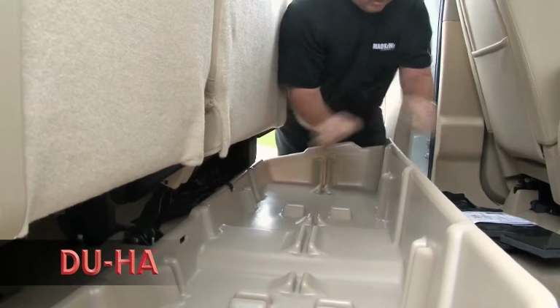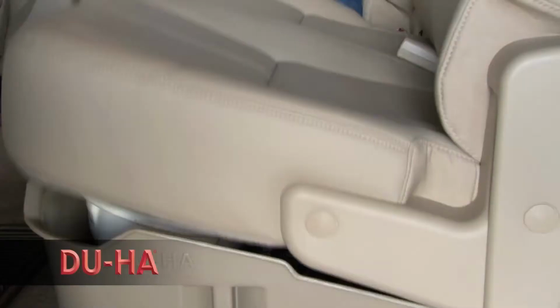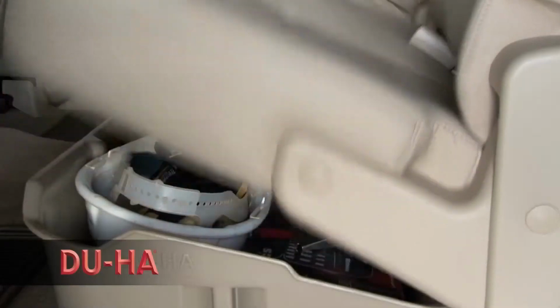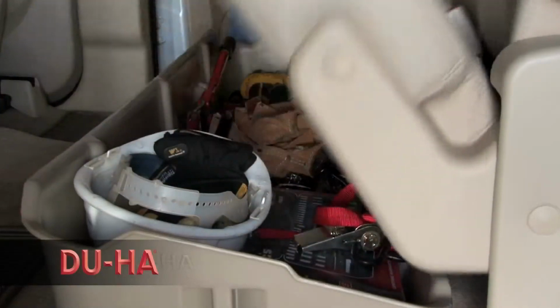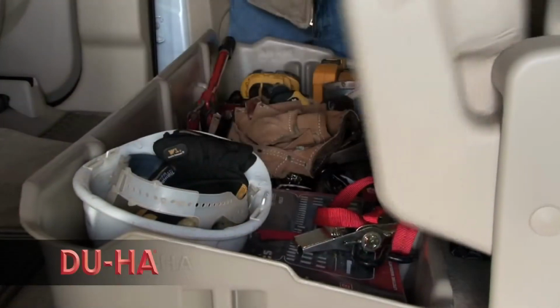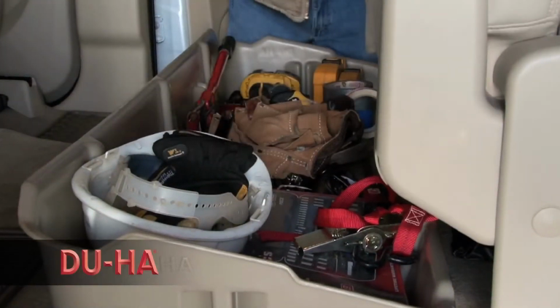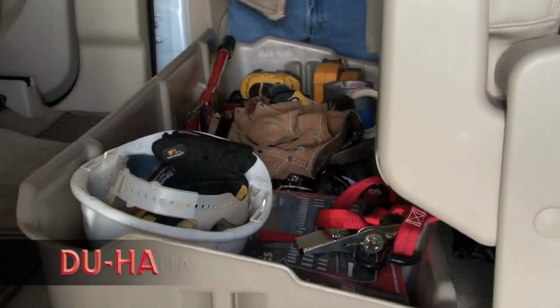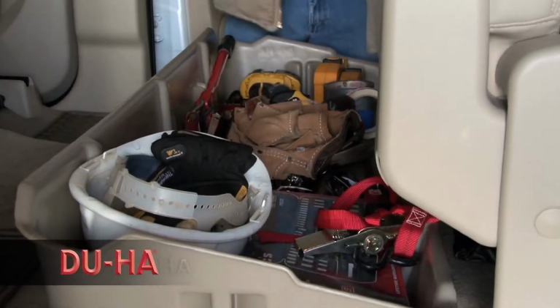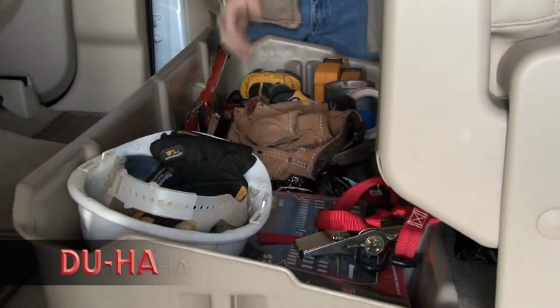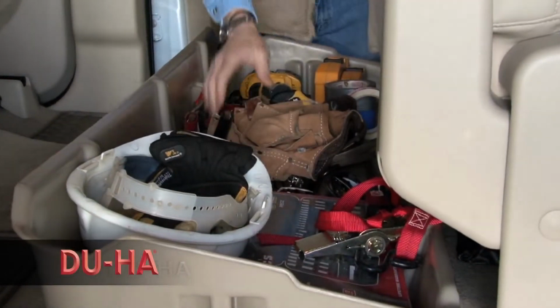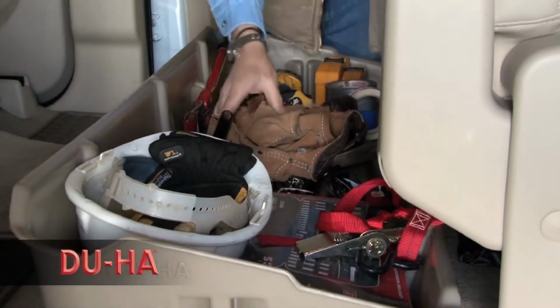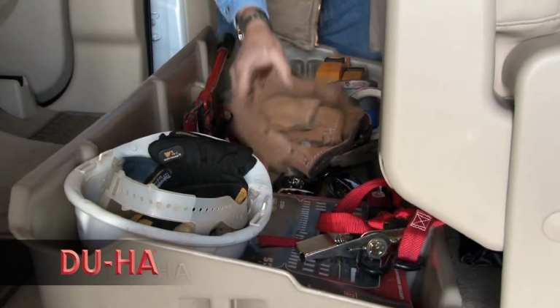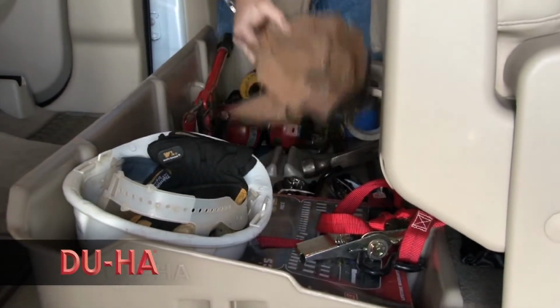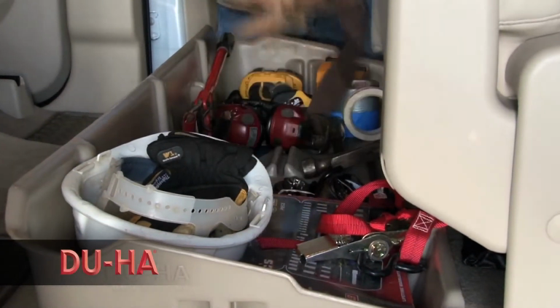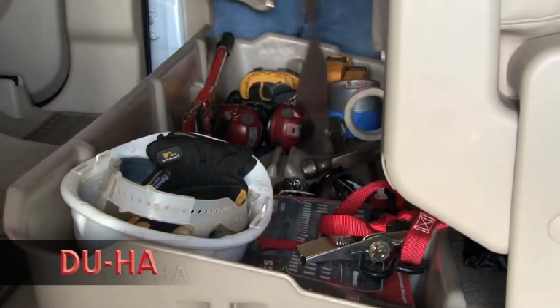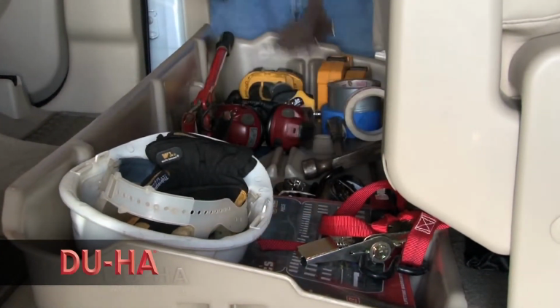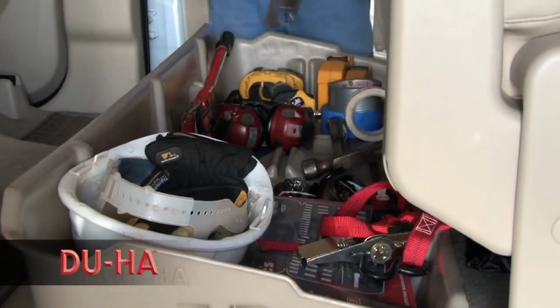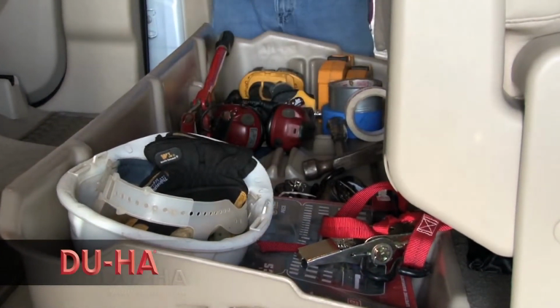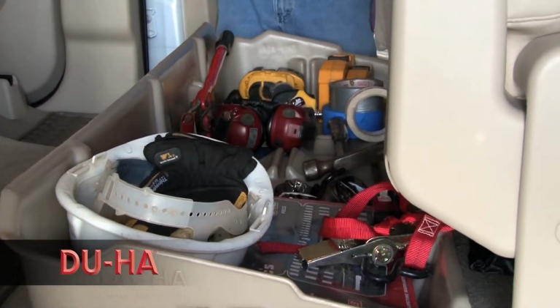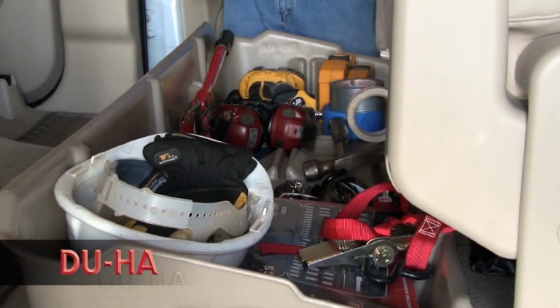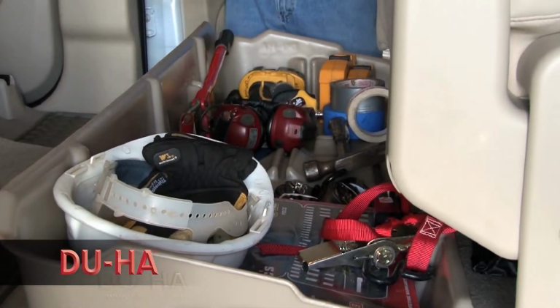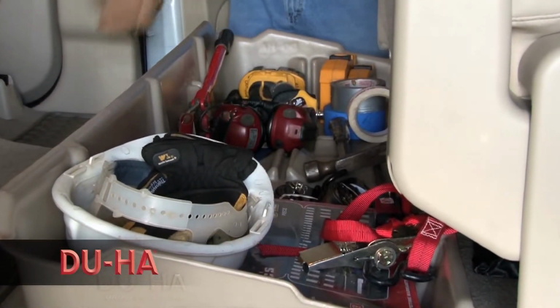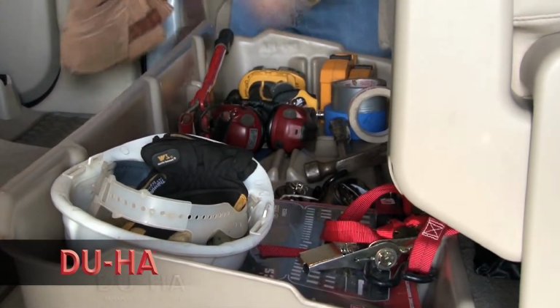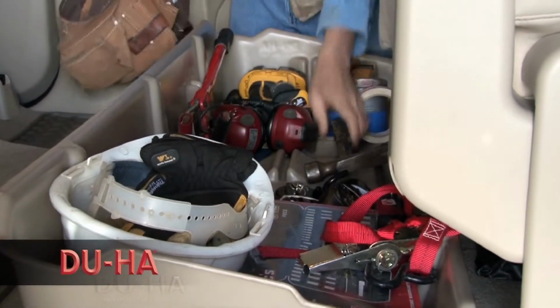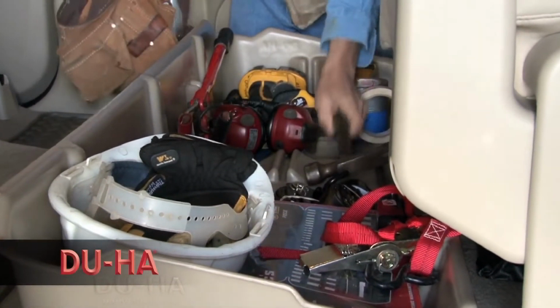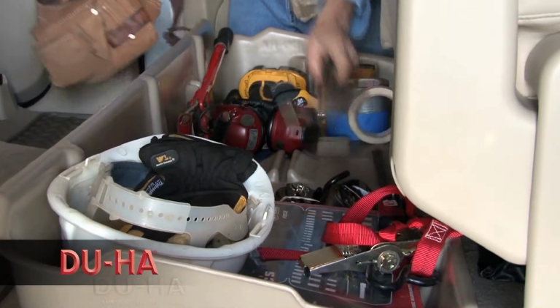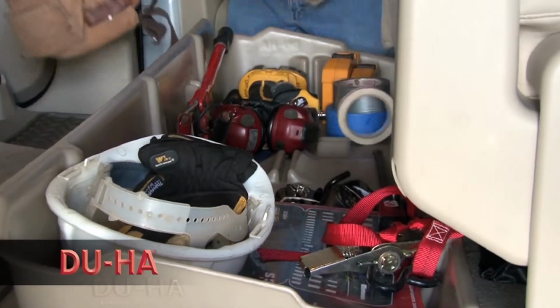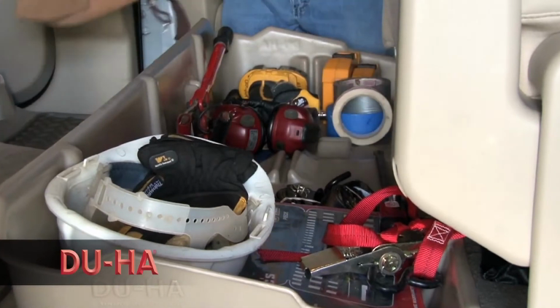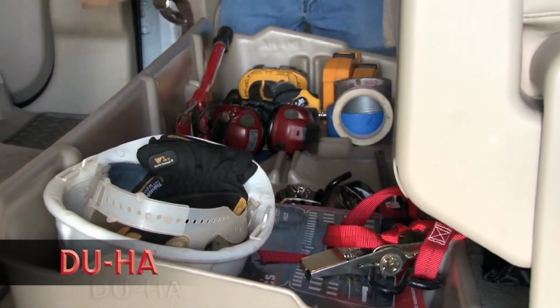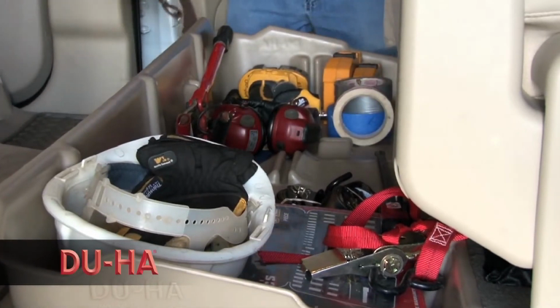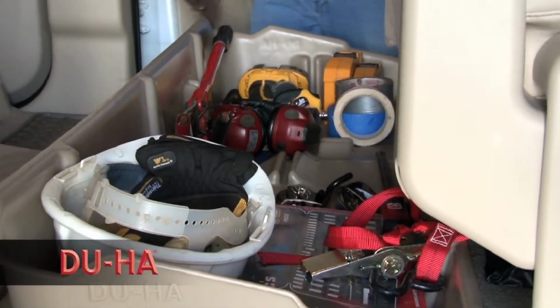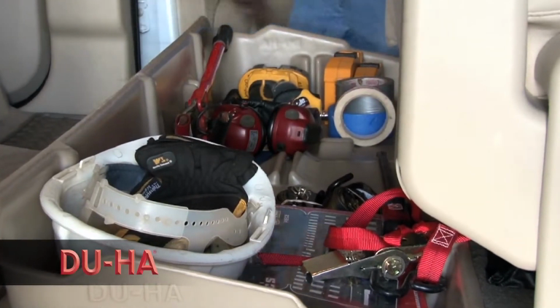Depending on your pickup truck cab style, you will have either under seat storage or behind the back seat storage.